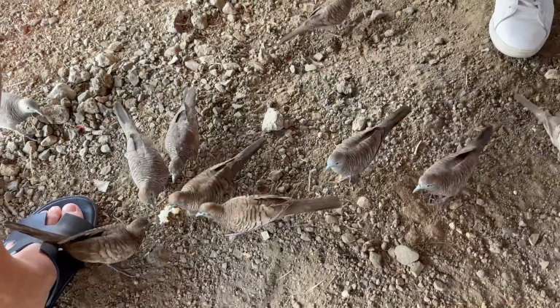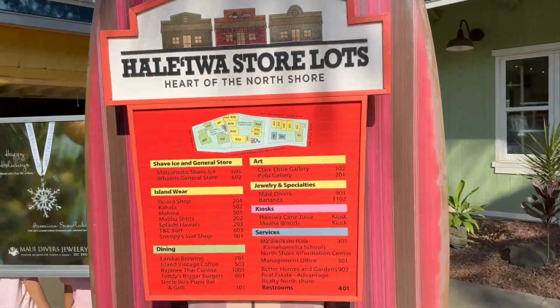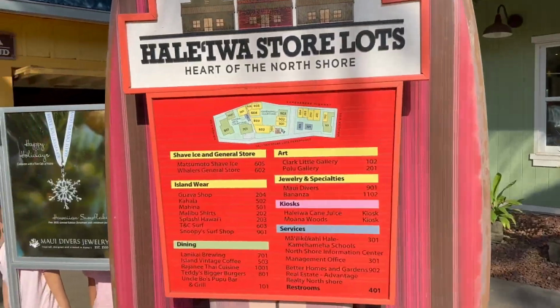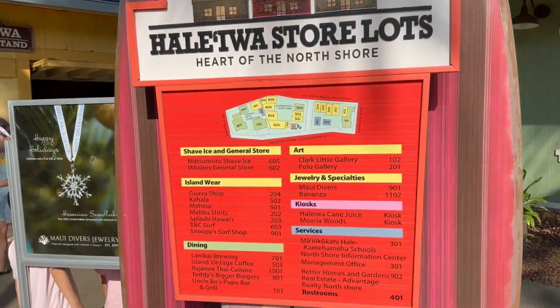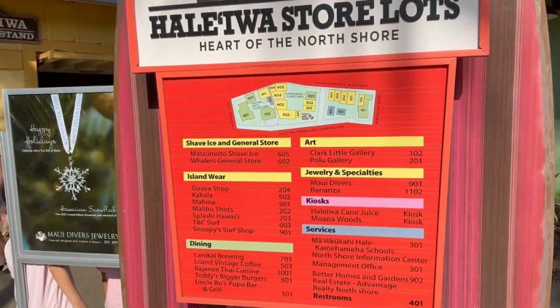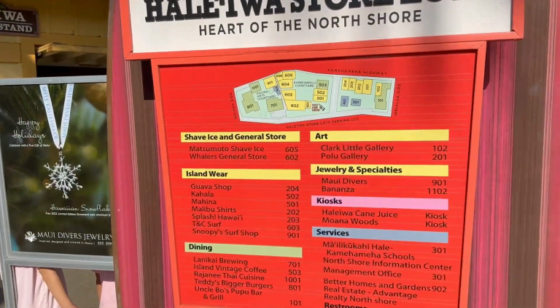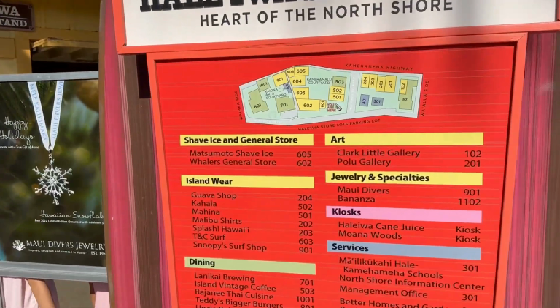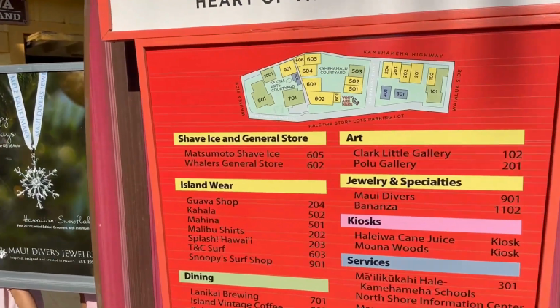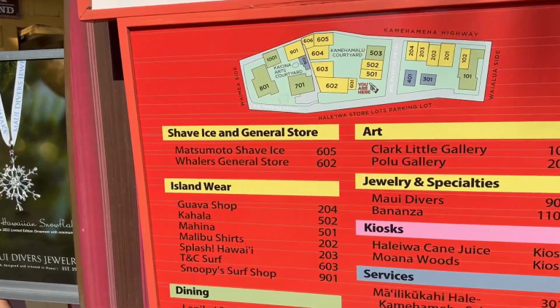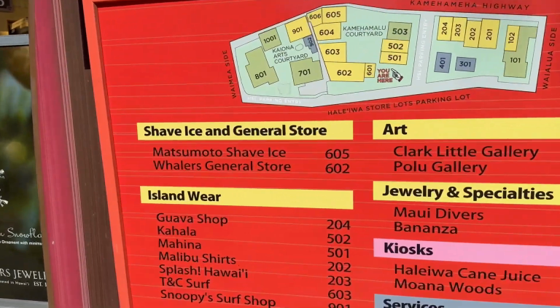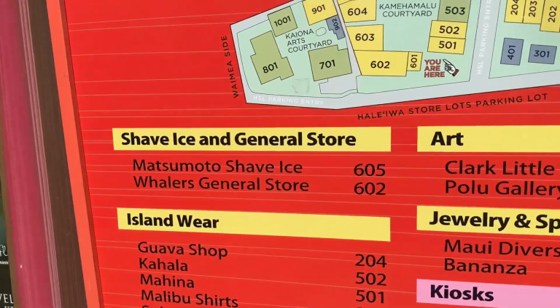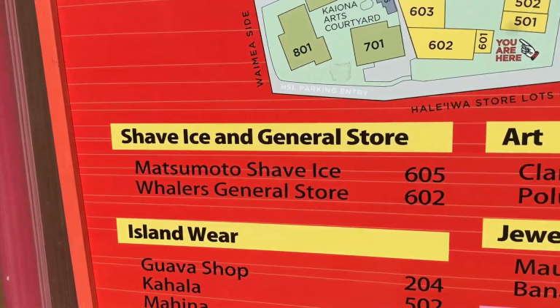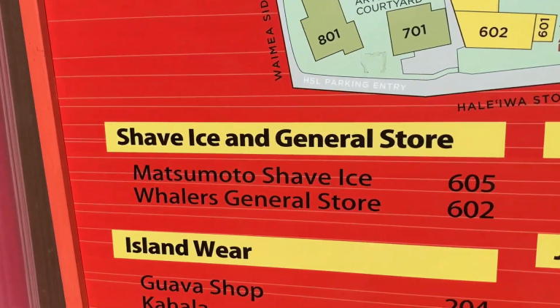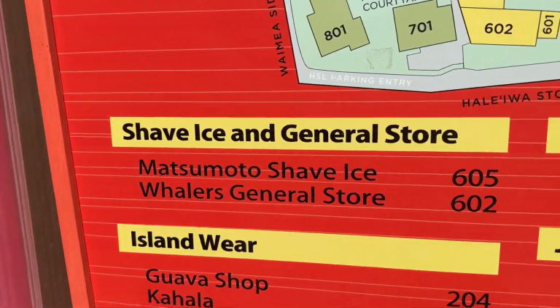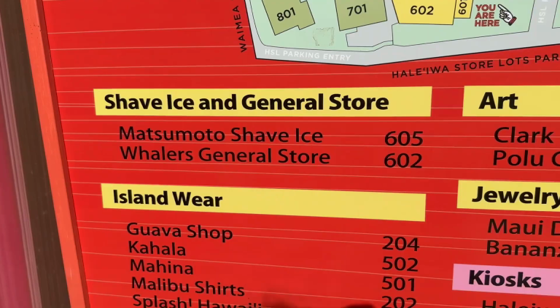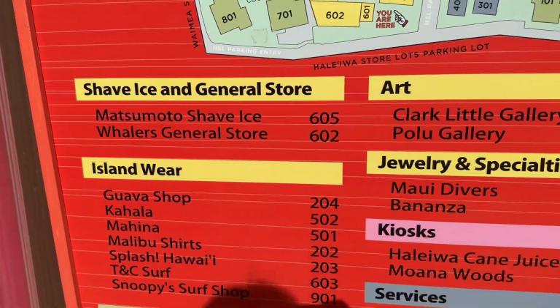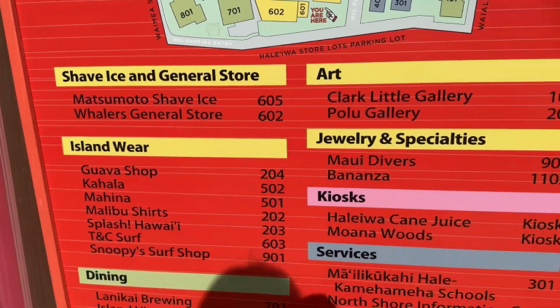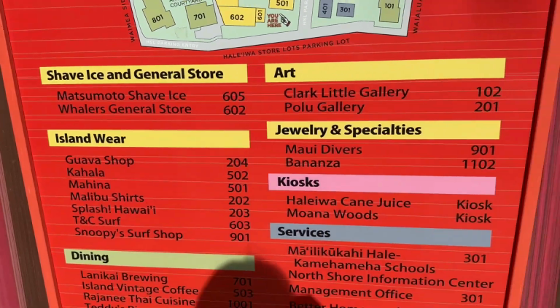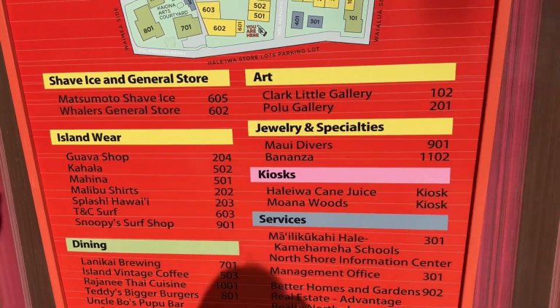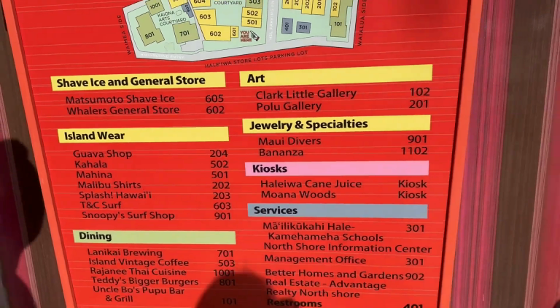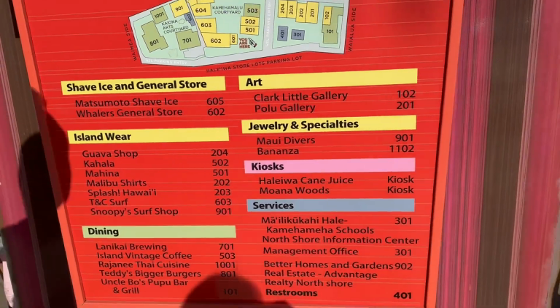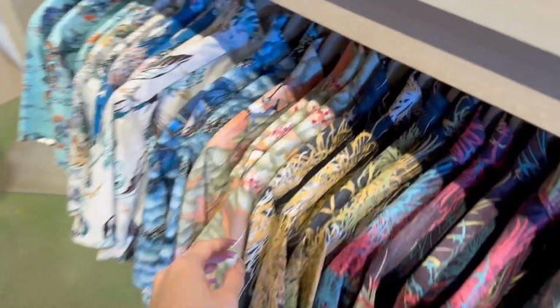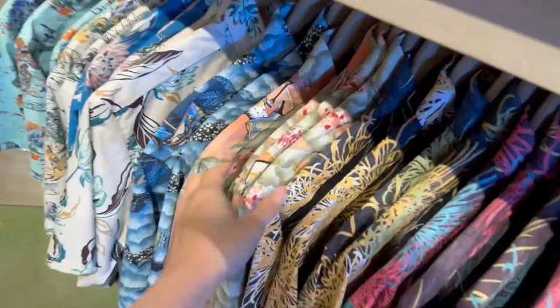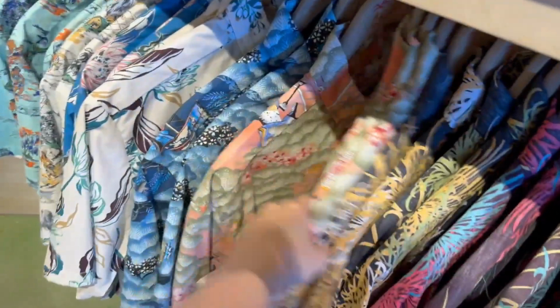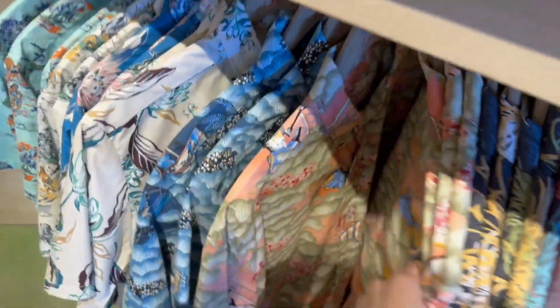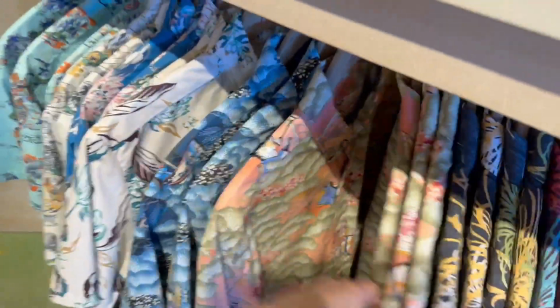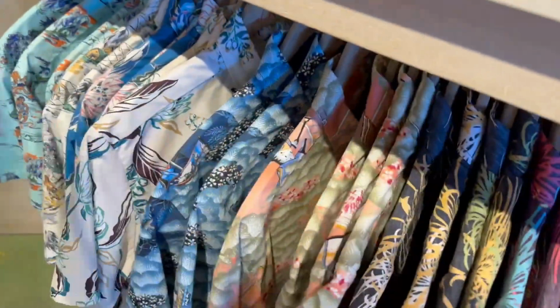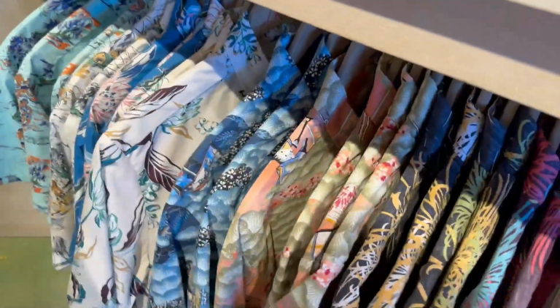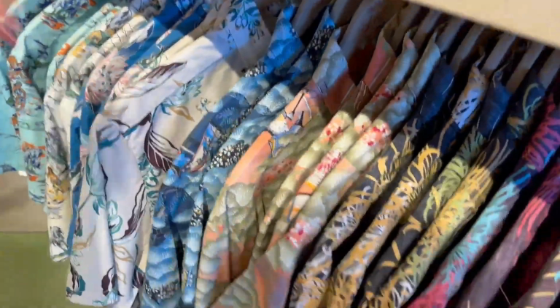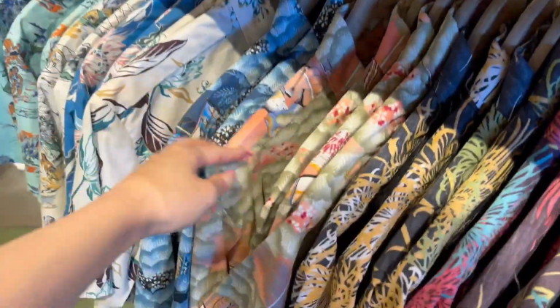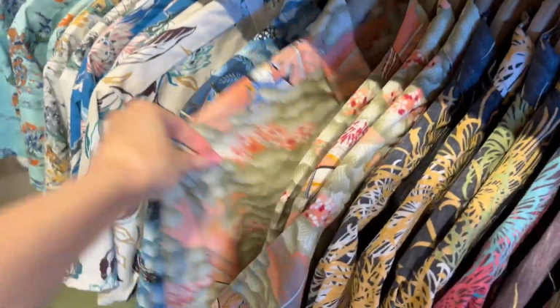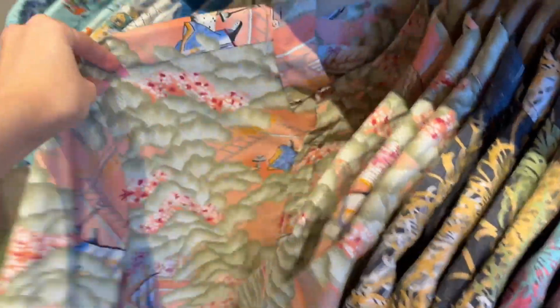We're going to go check out Matsumoto's shaved ice. That's cute. I really like the one on the mannequin. It was nice.